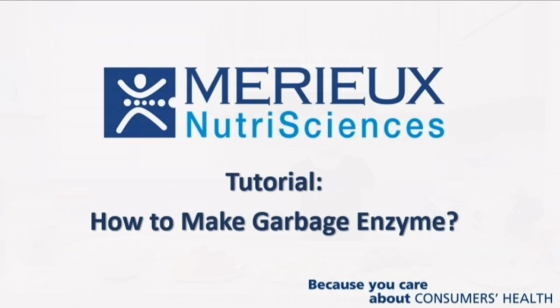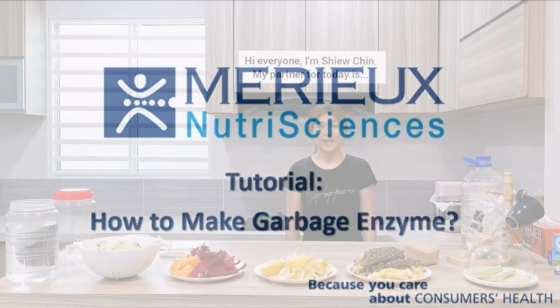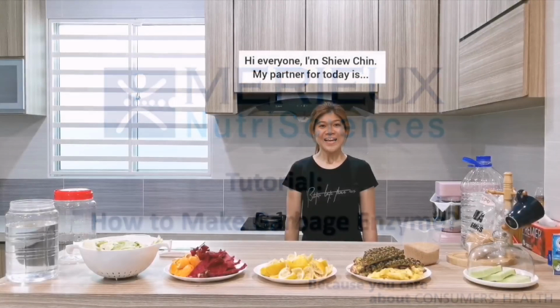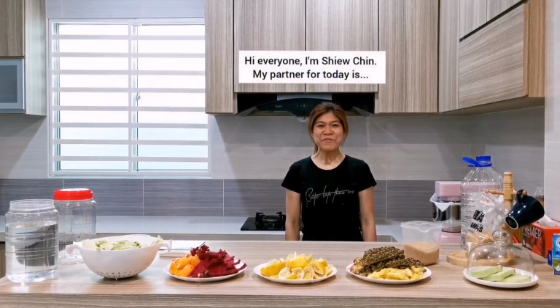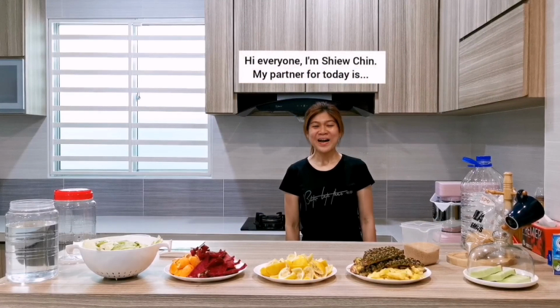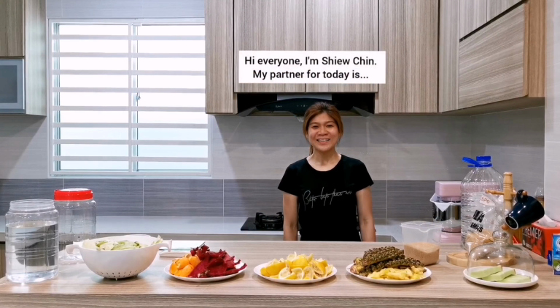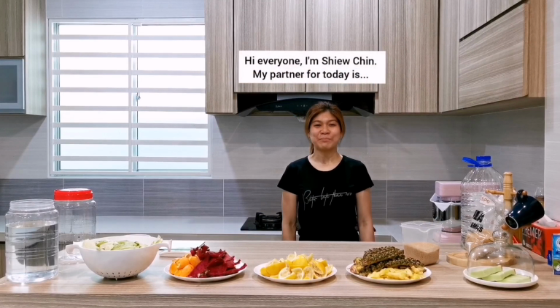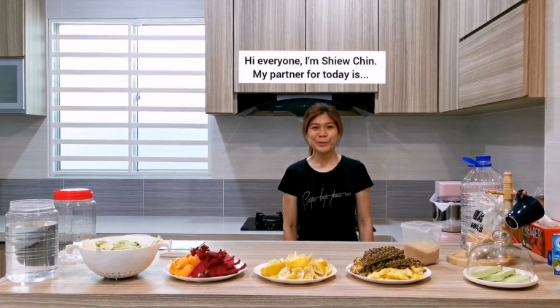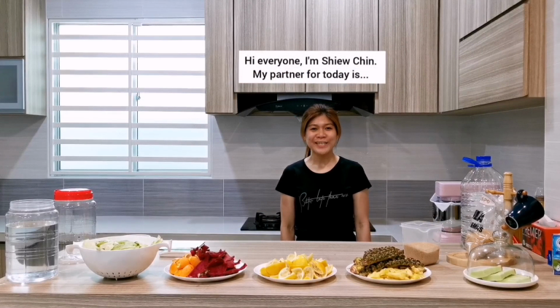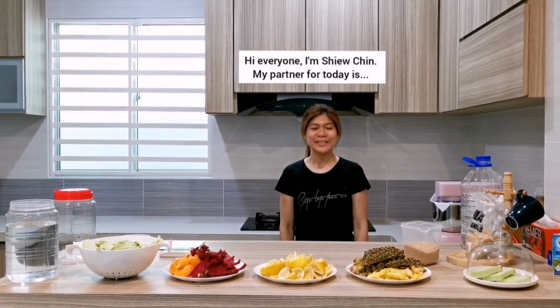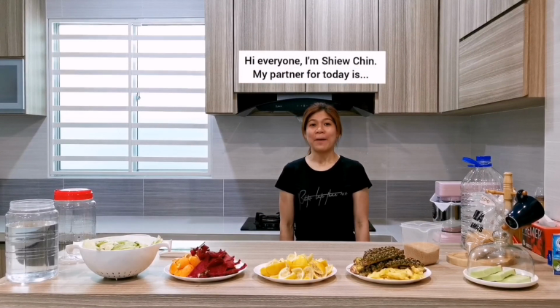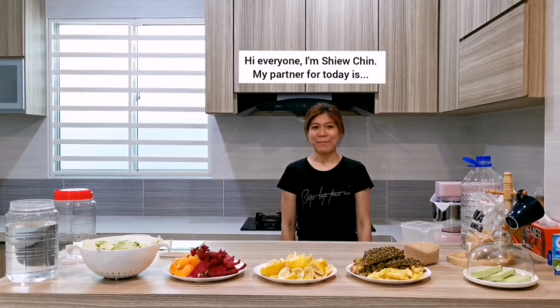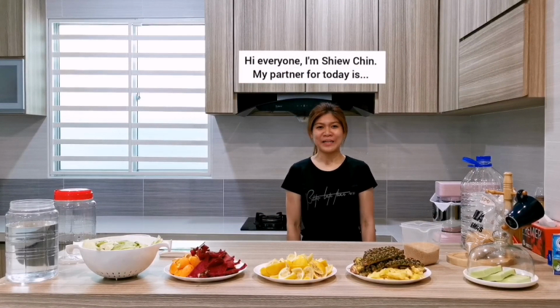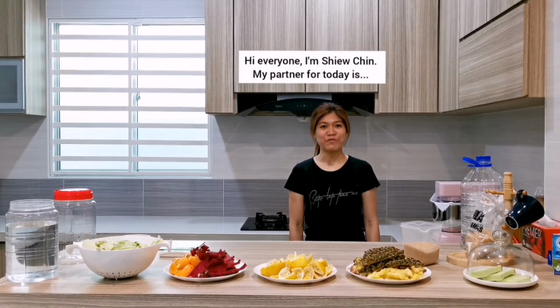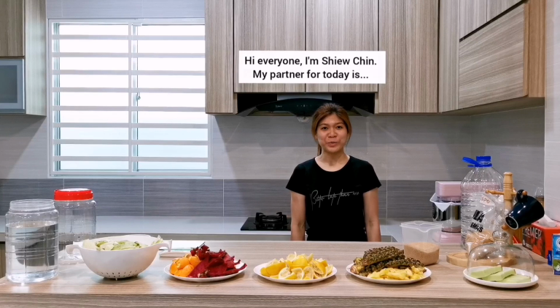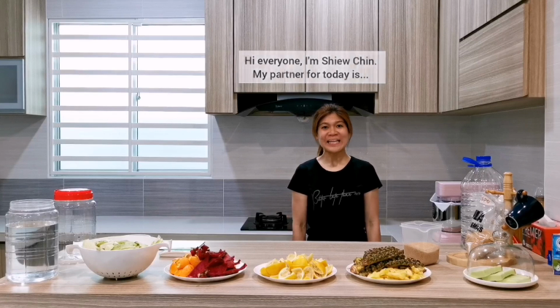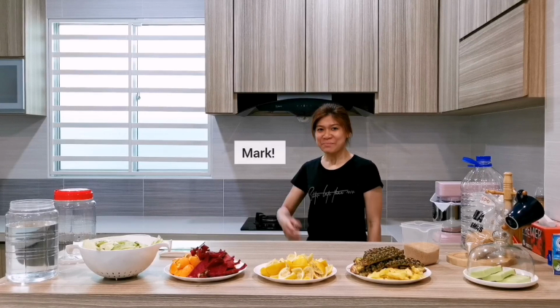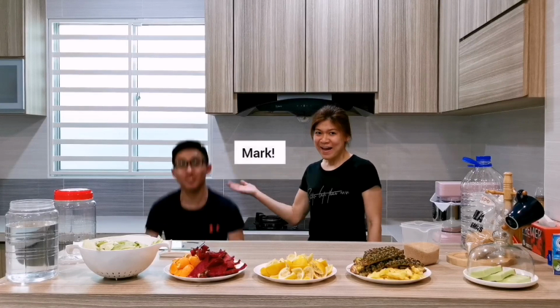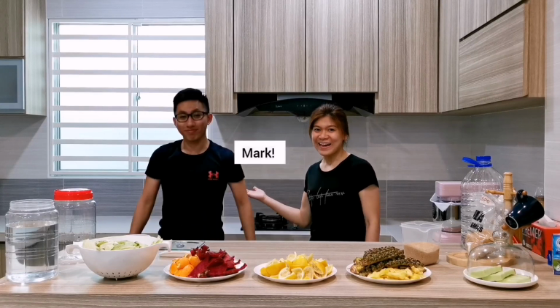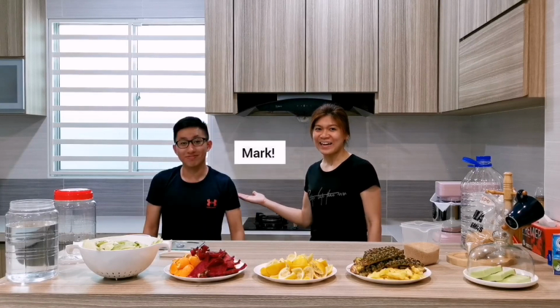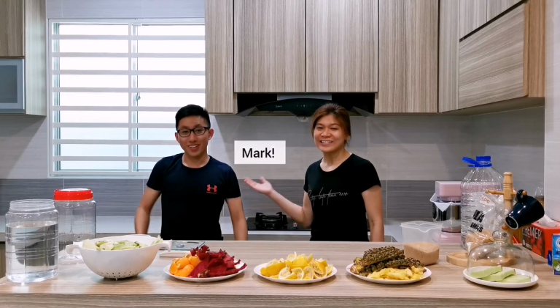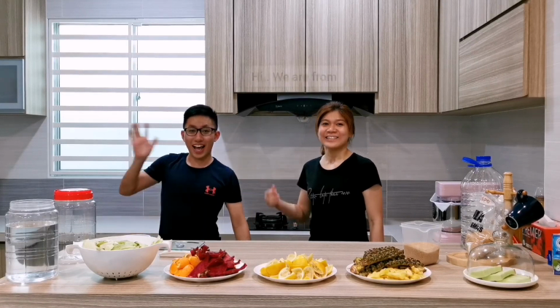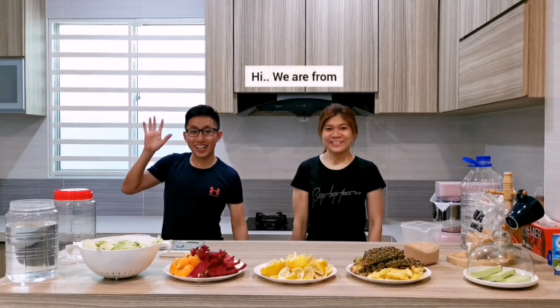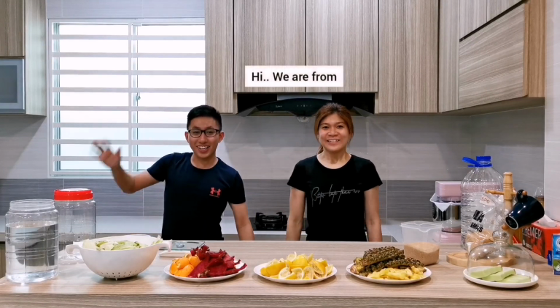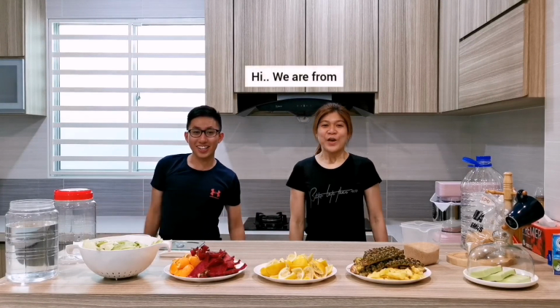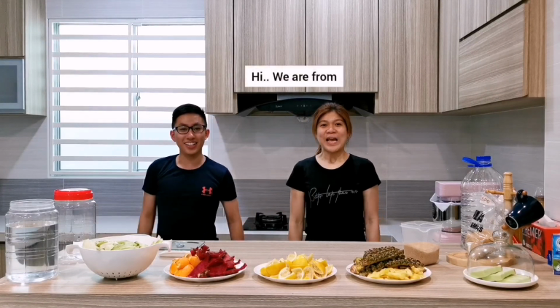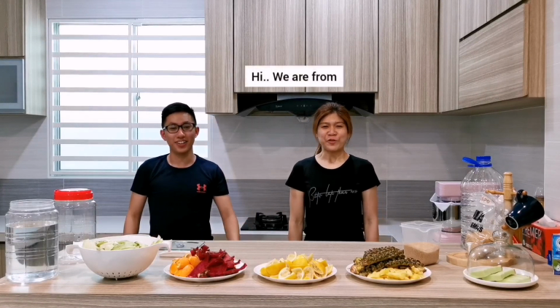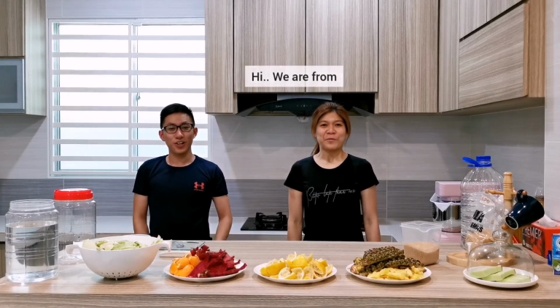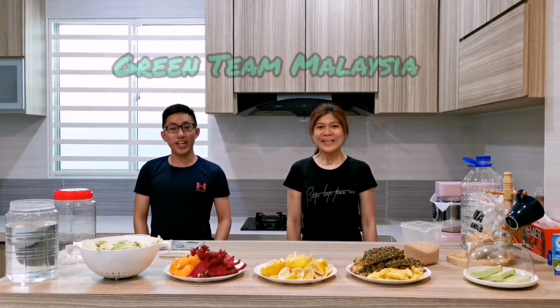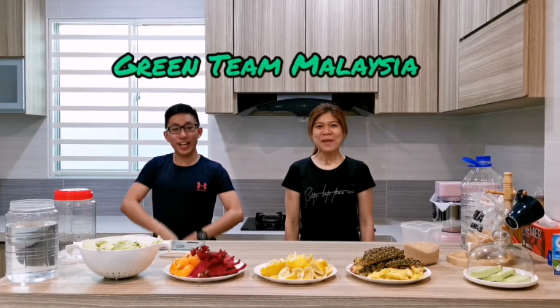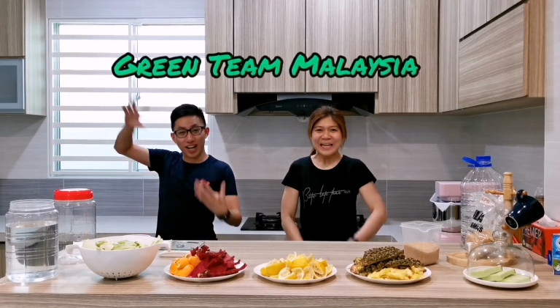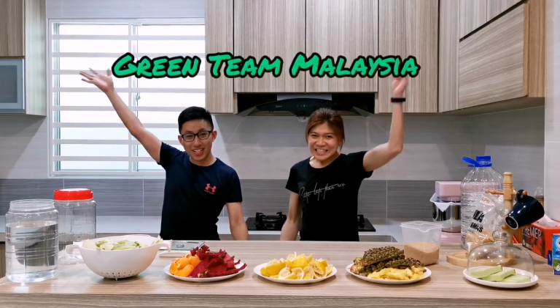Hi everyone, I'm Siu Jin. My partner for today is Ma. Hi. We are from Beijing, Malaysia.